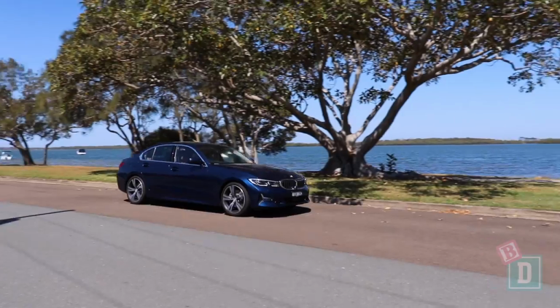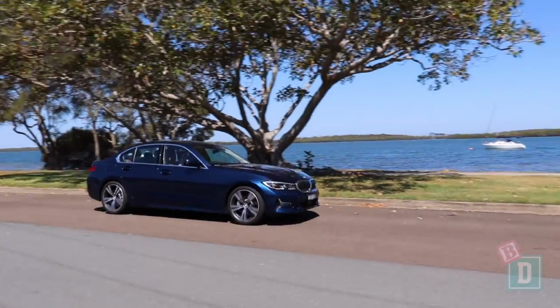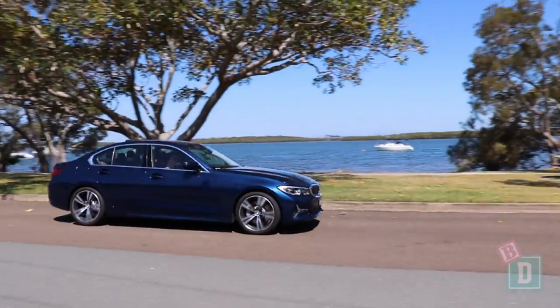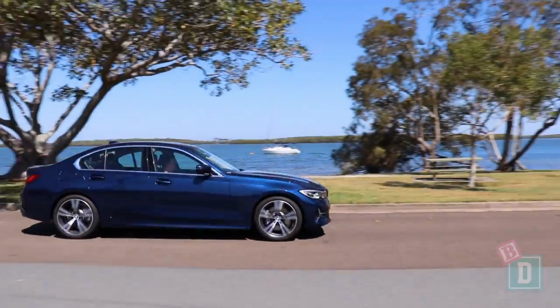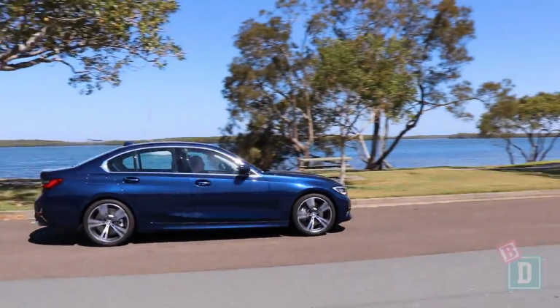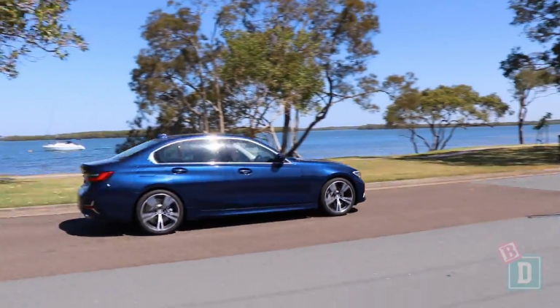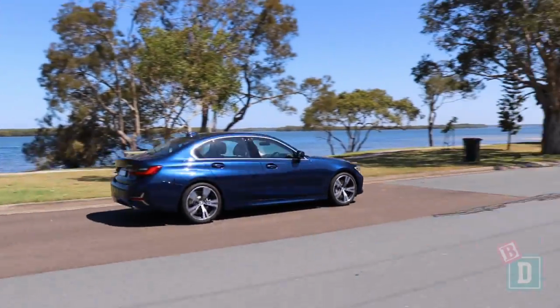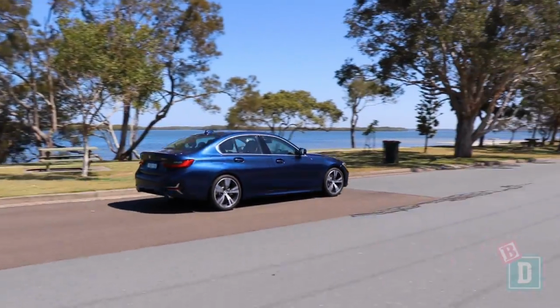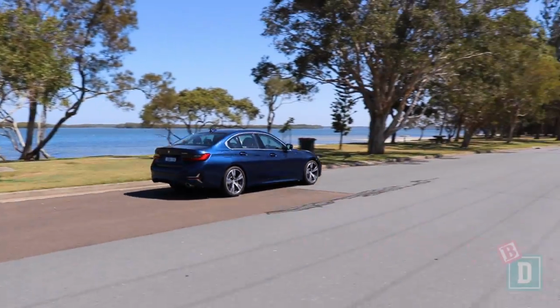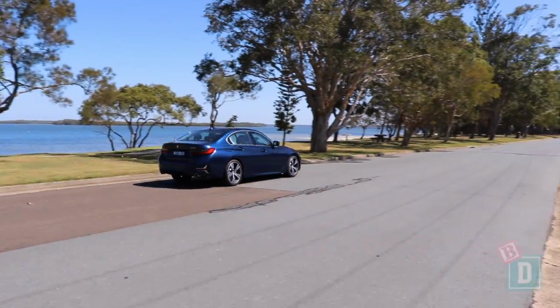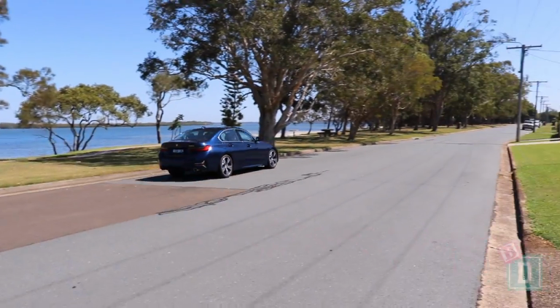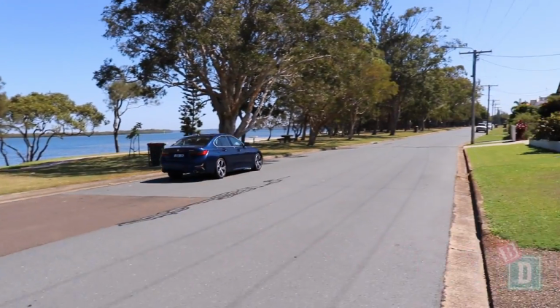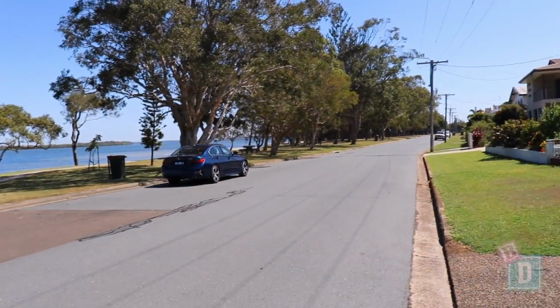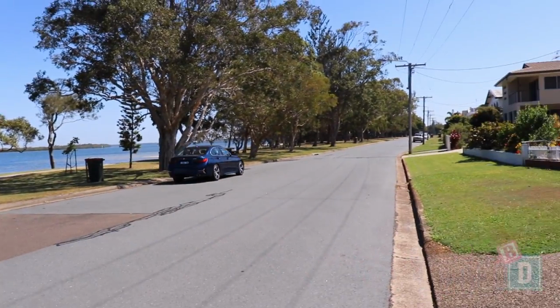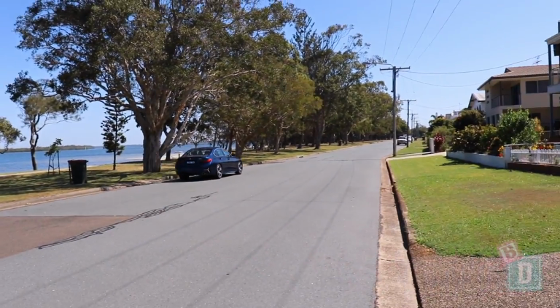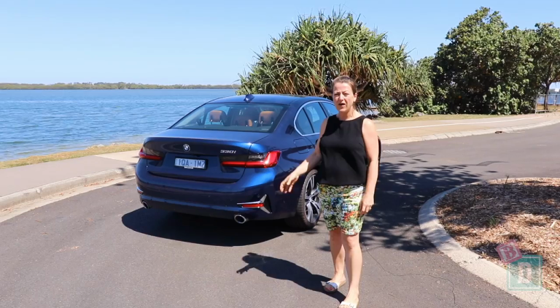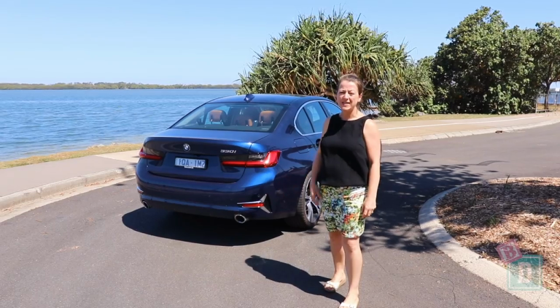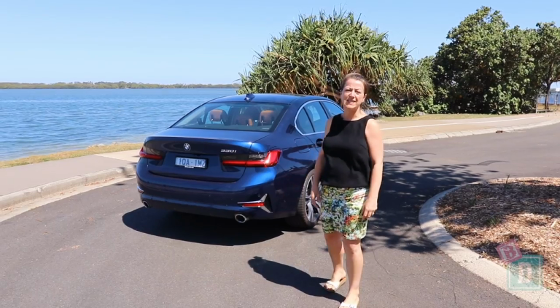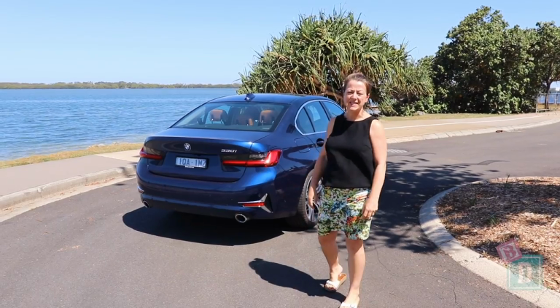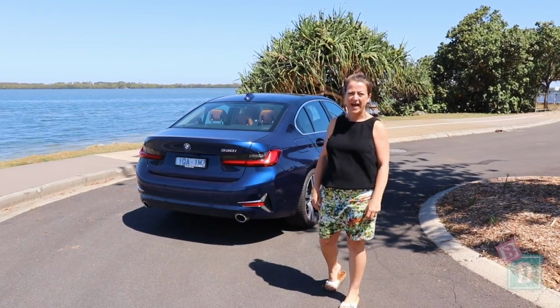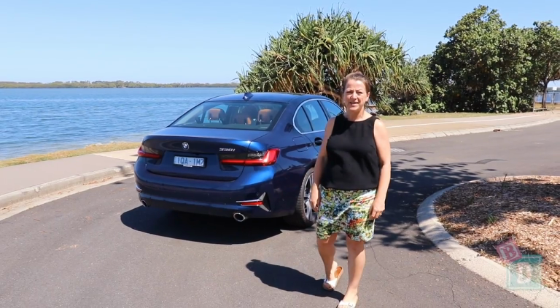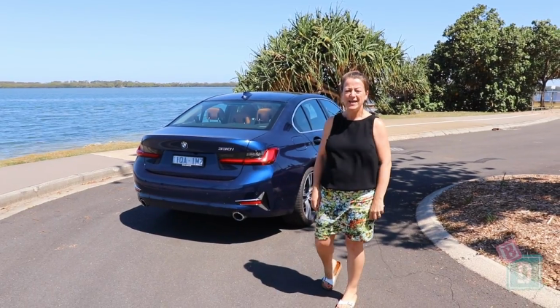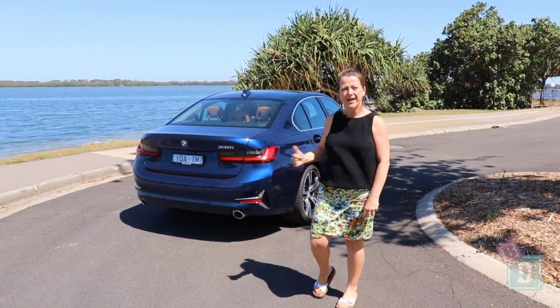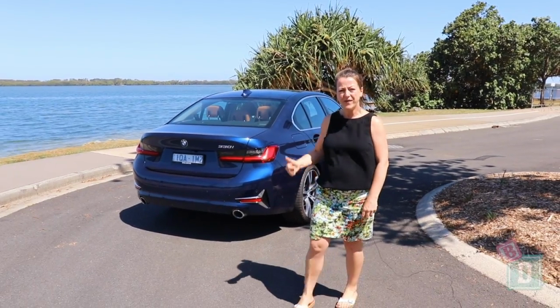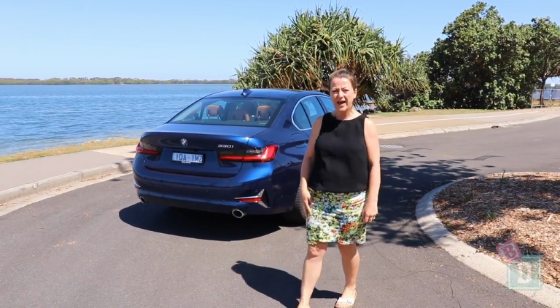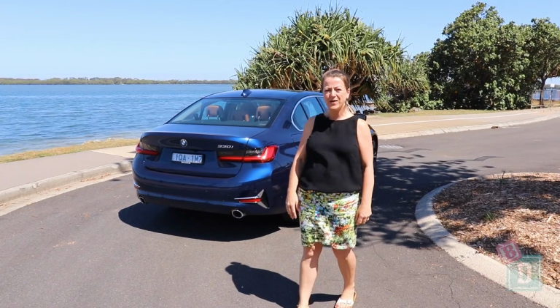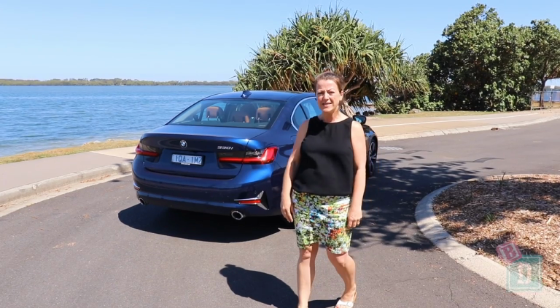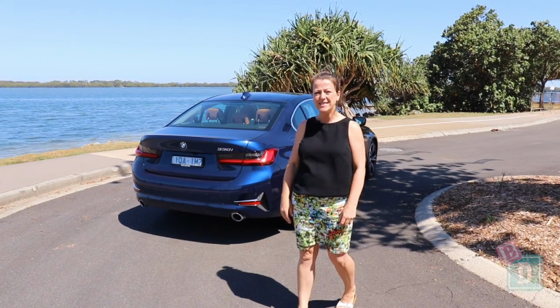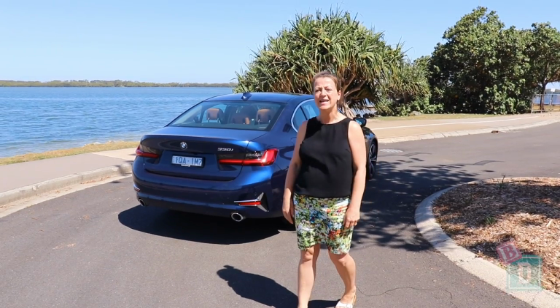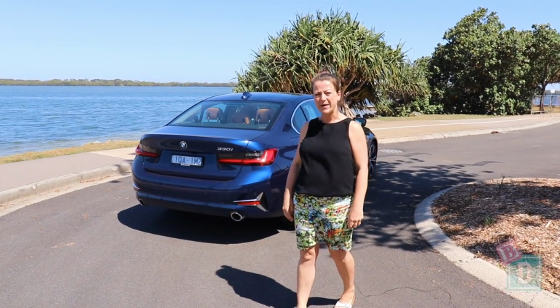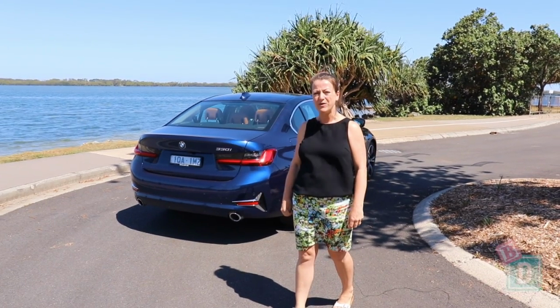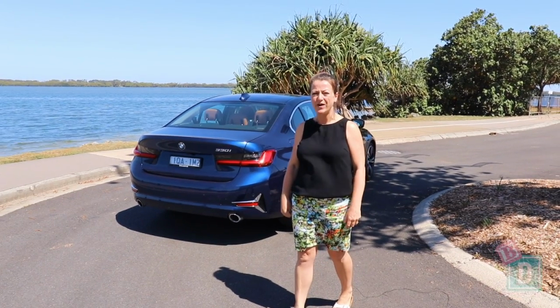This week I'm testing the BMW 3 Series five-seater sedan. Let's find out how good it is as a baby drive.